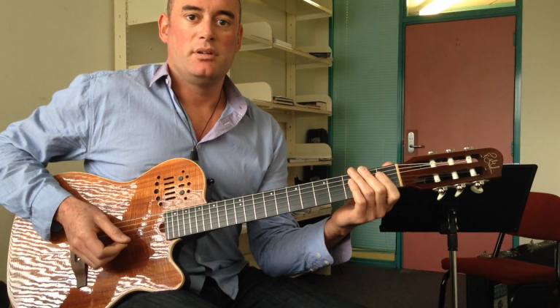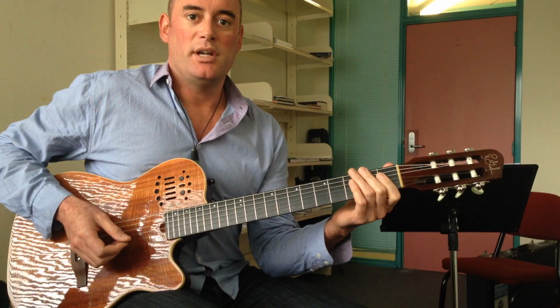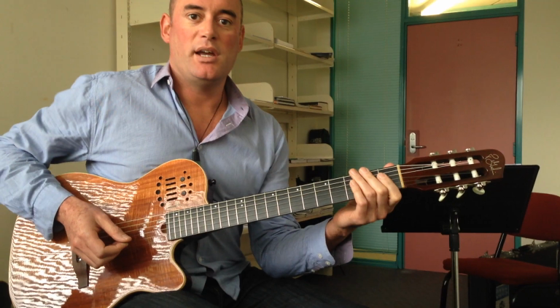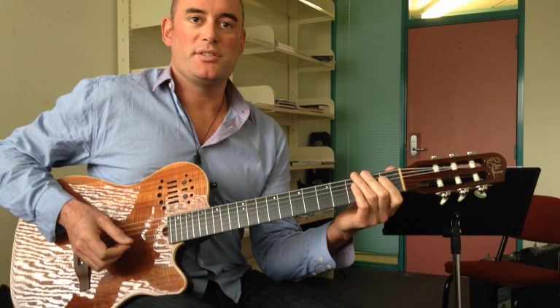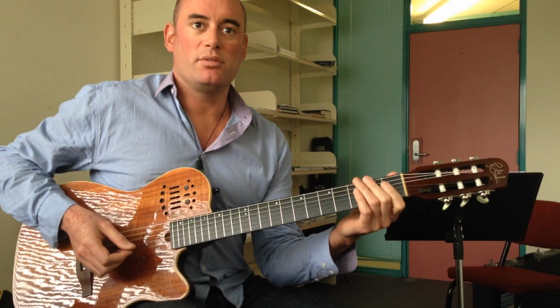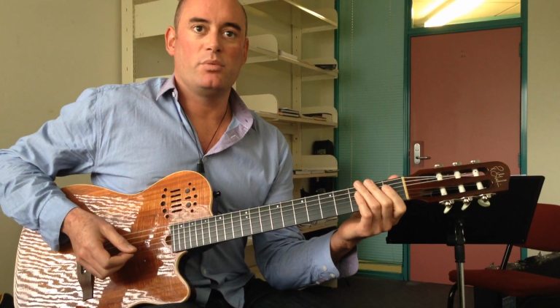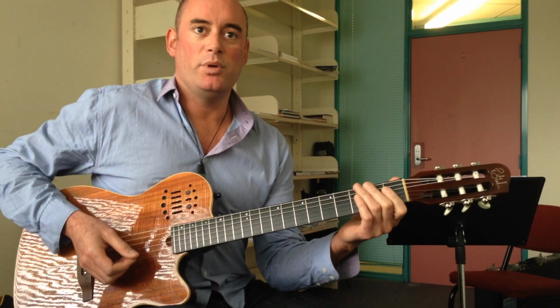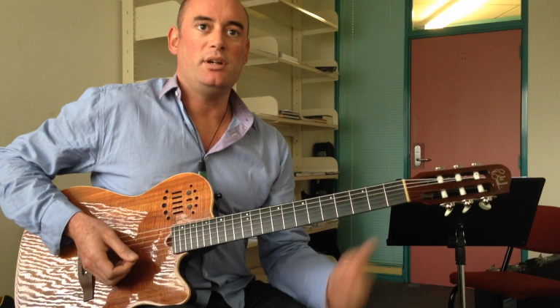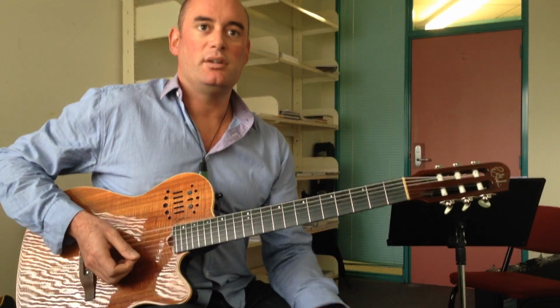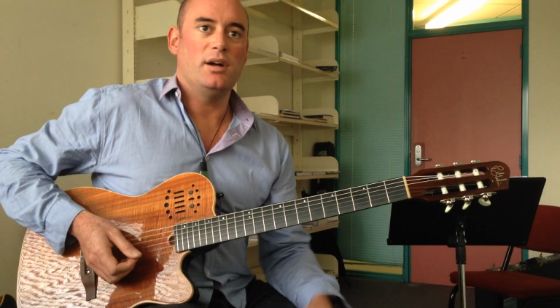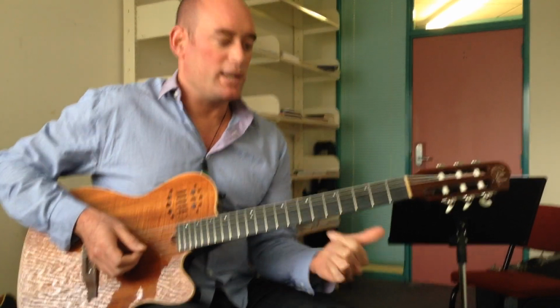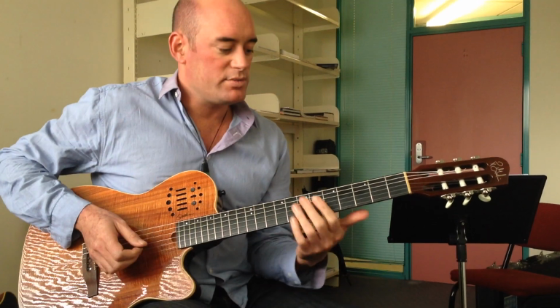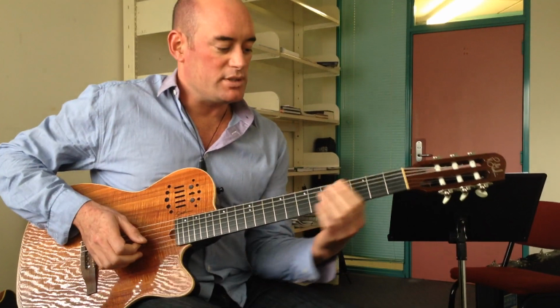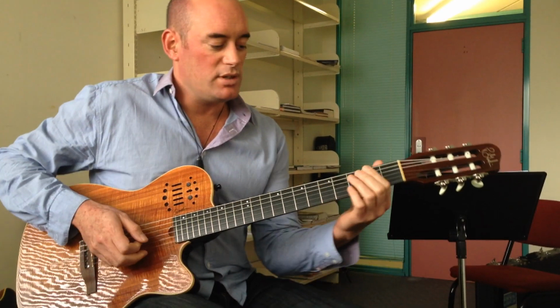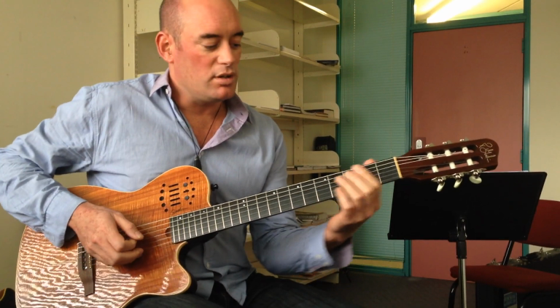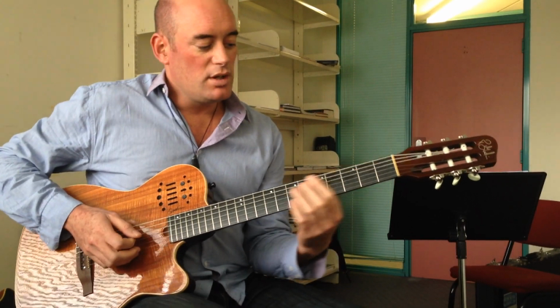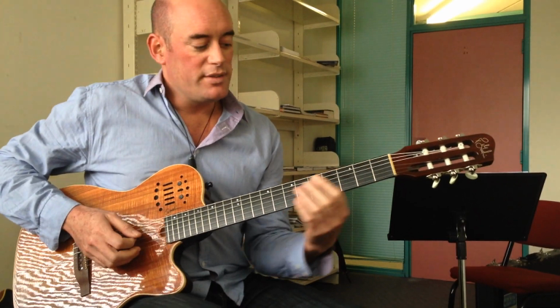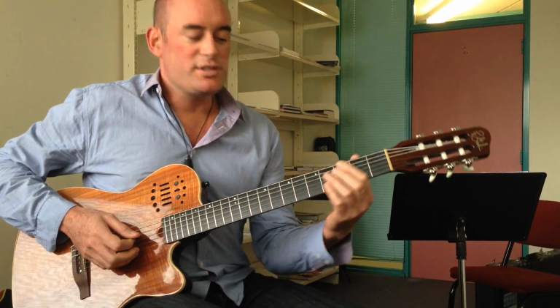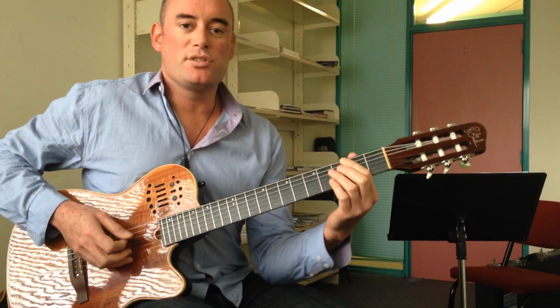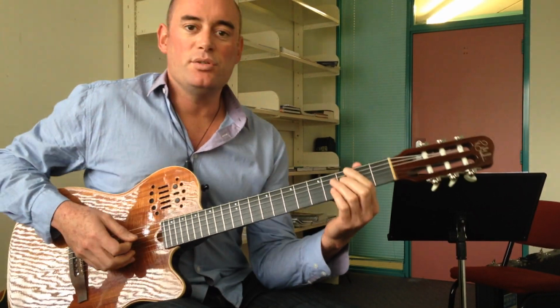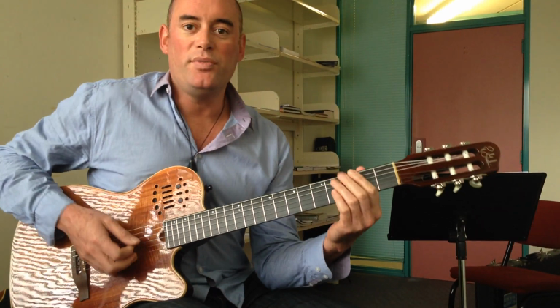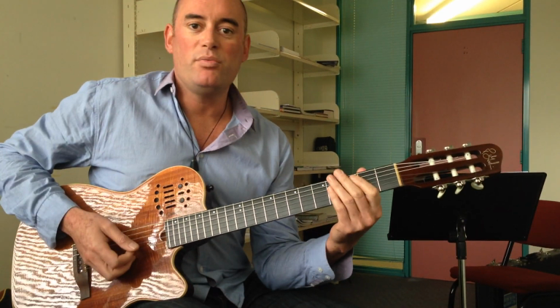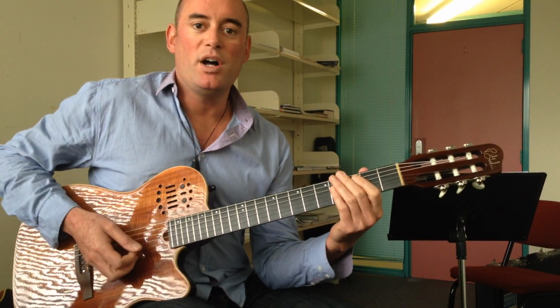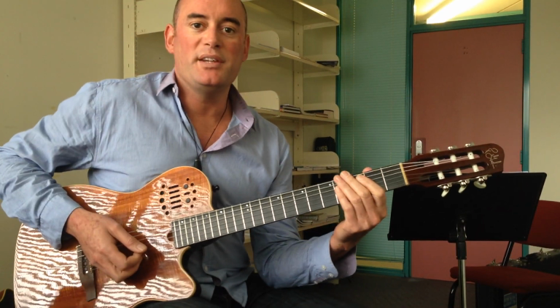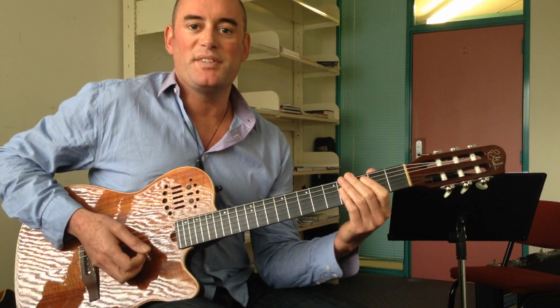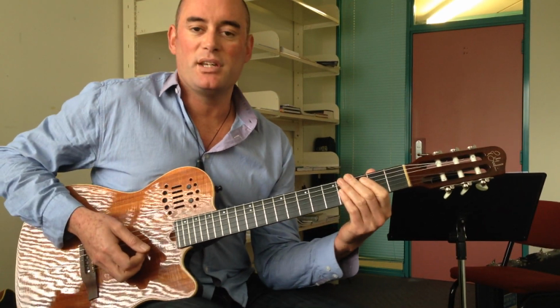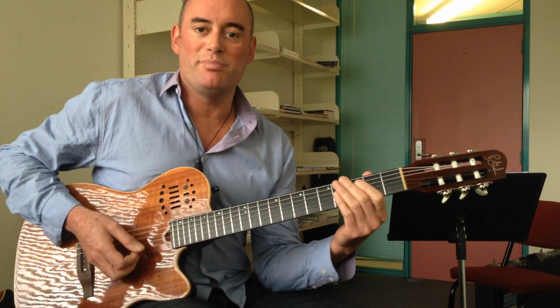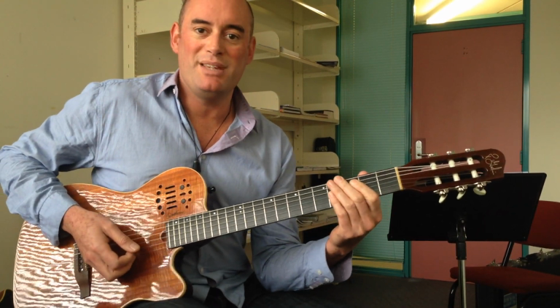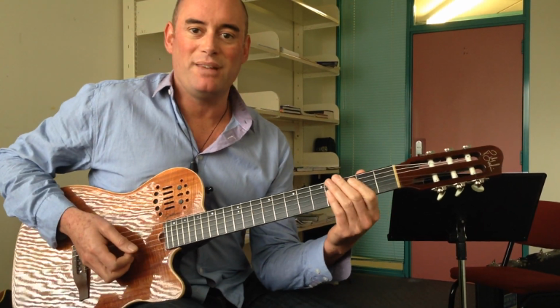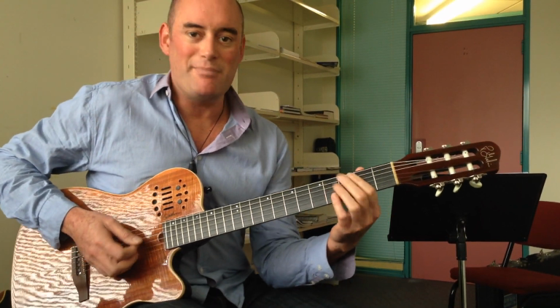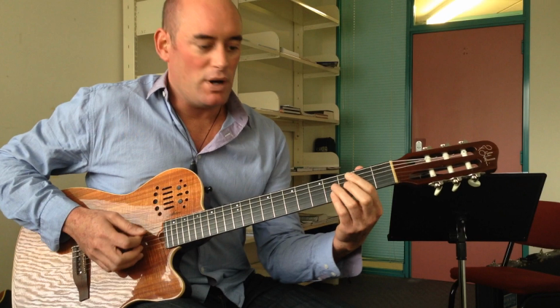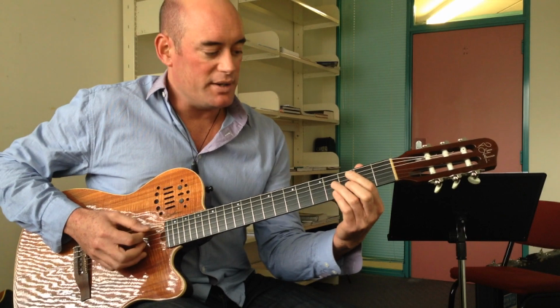This is a 2-5-1 in the key of B-flat minor.